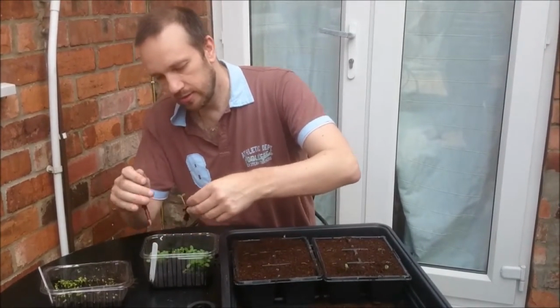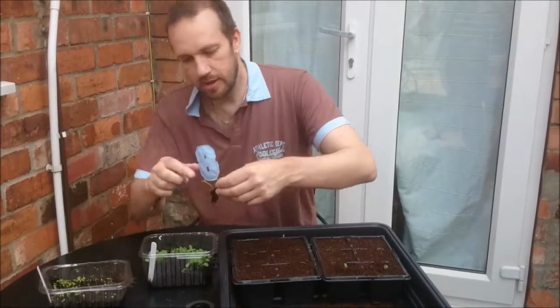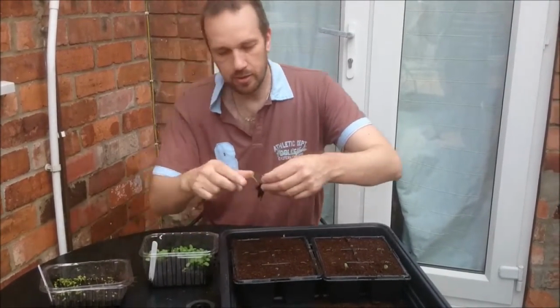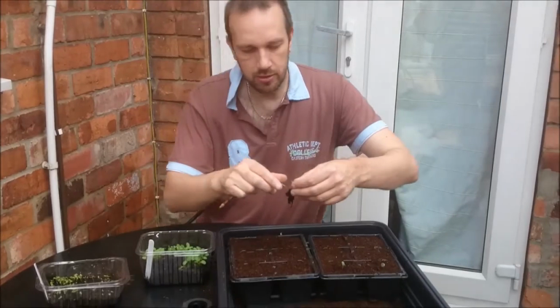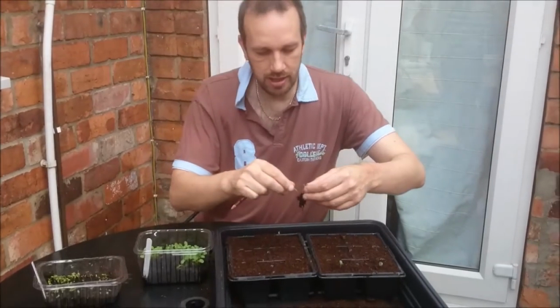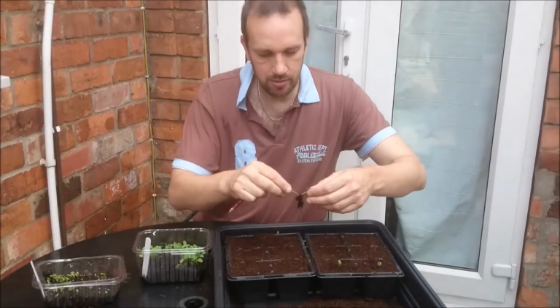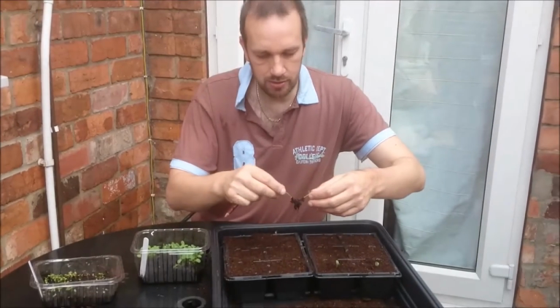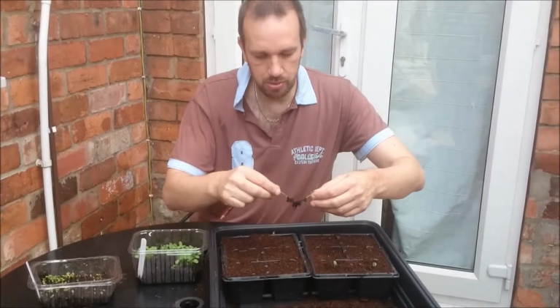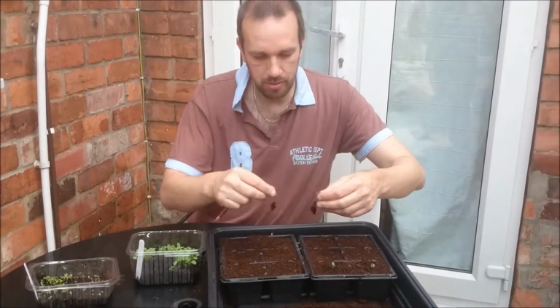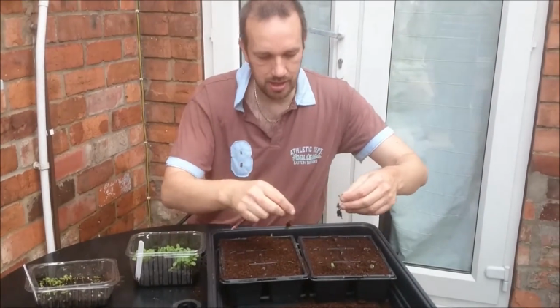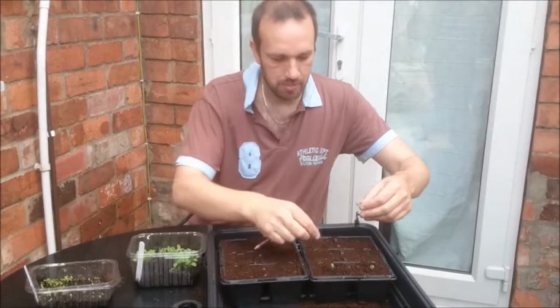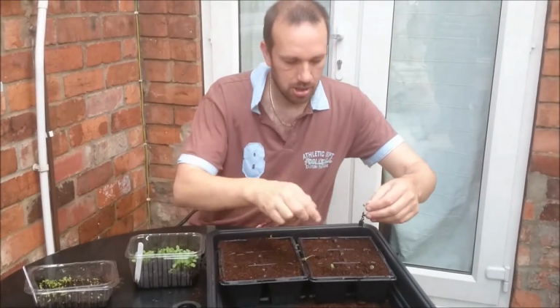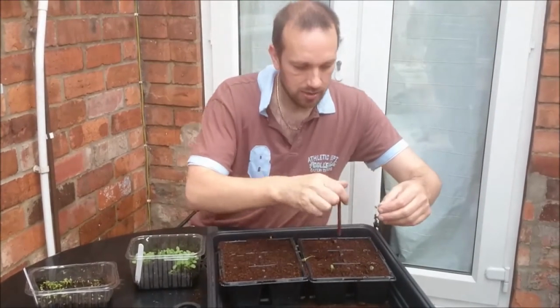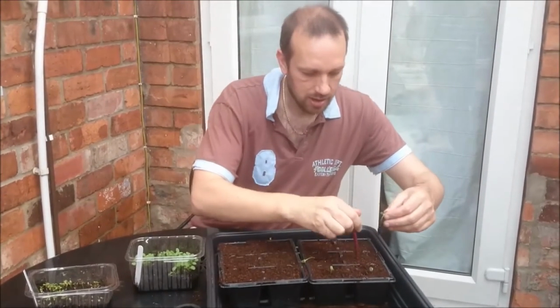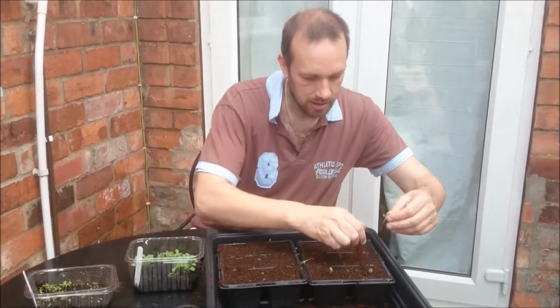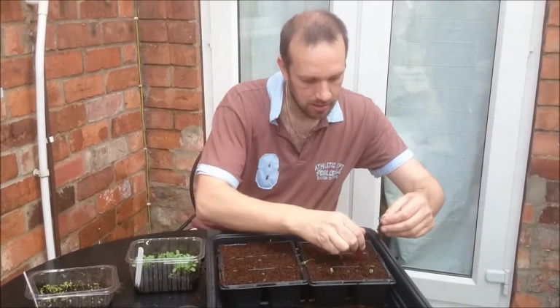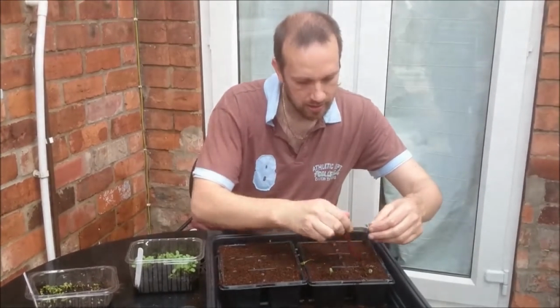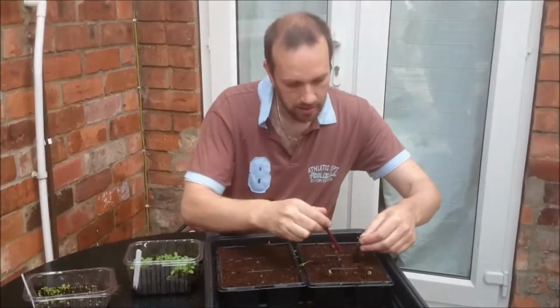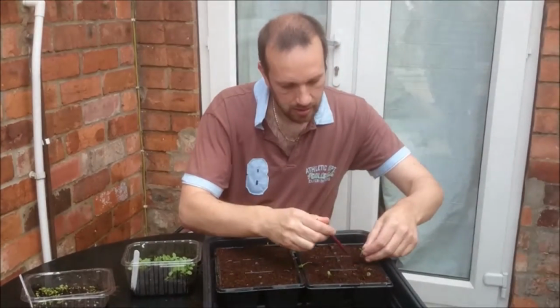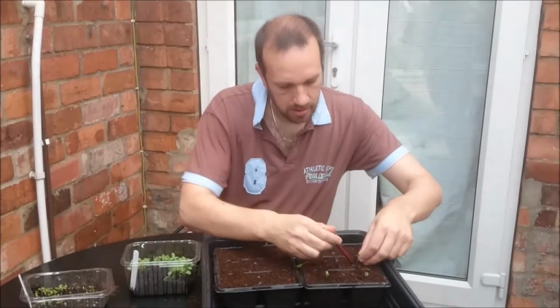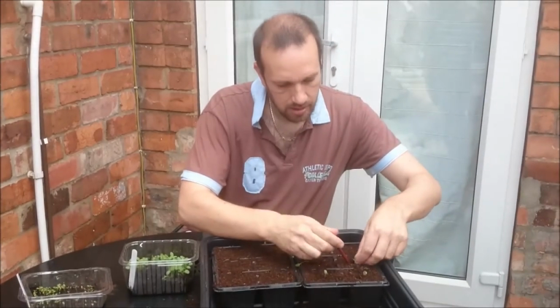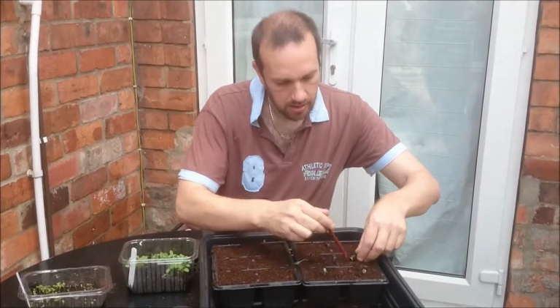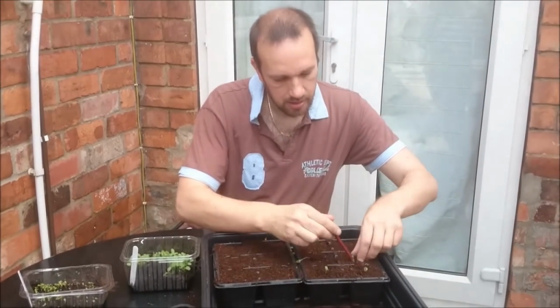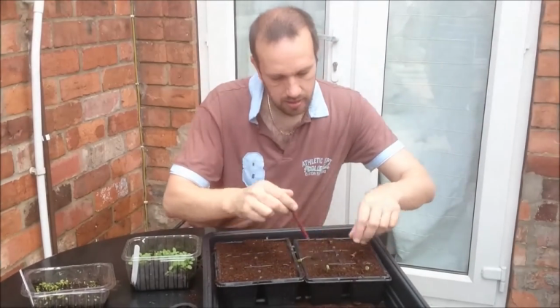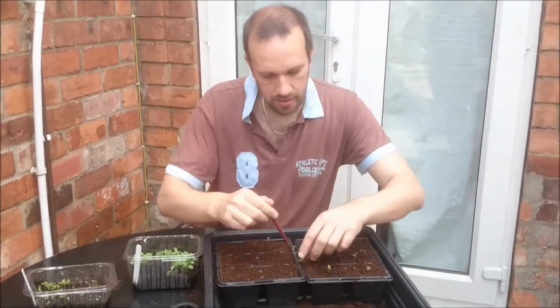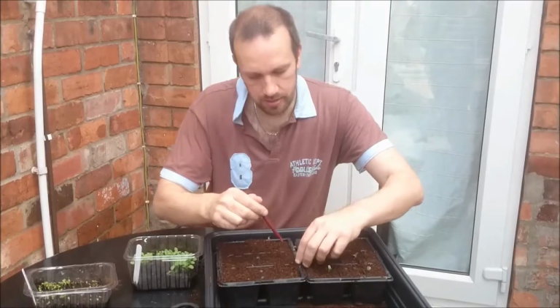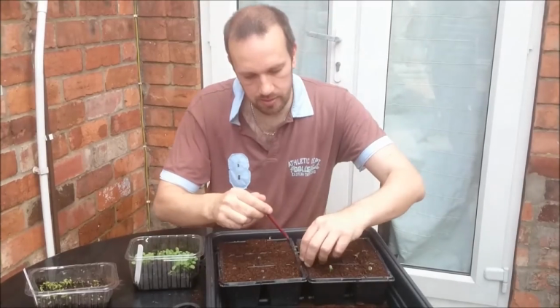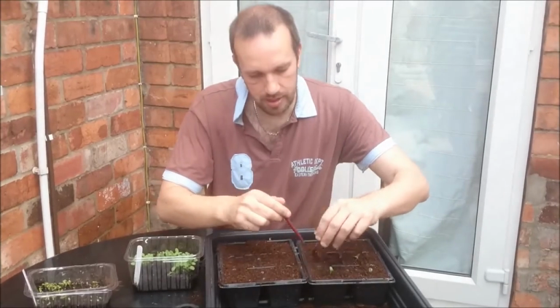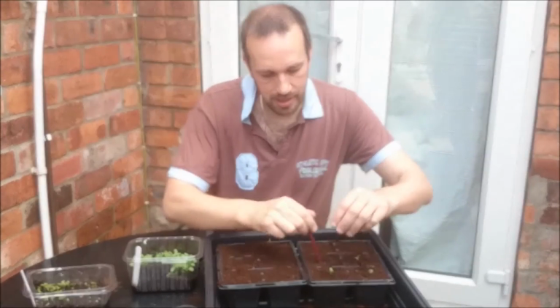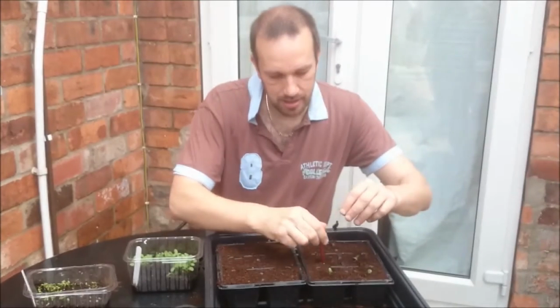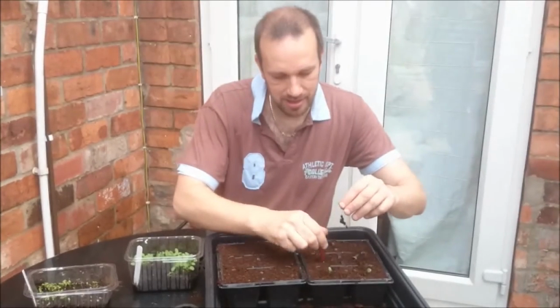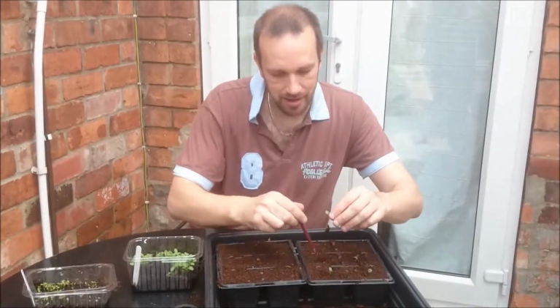Where we've got two together, we can just pull them gently apart — there we go, they're in.